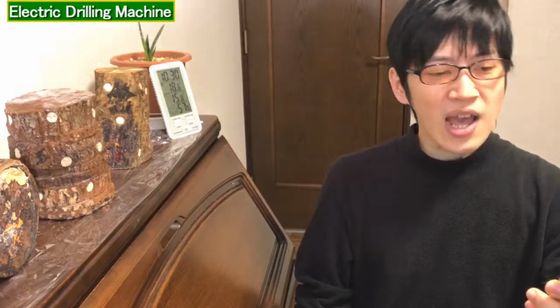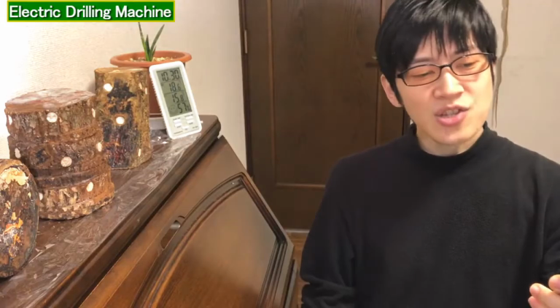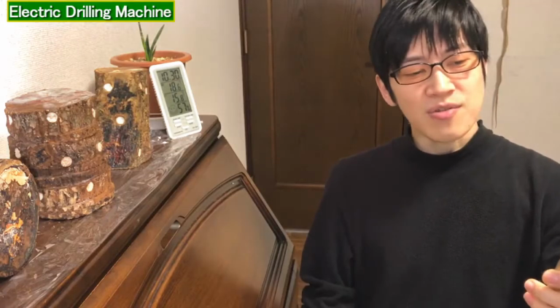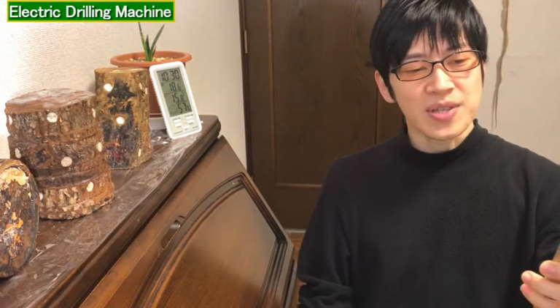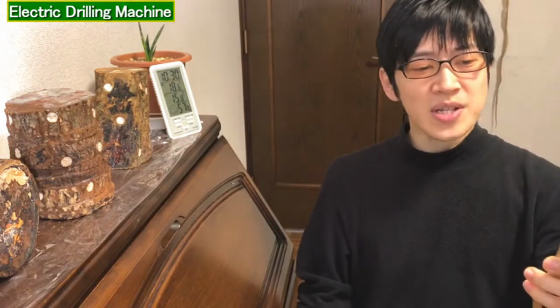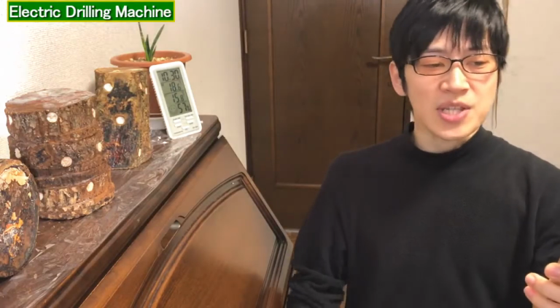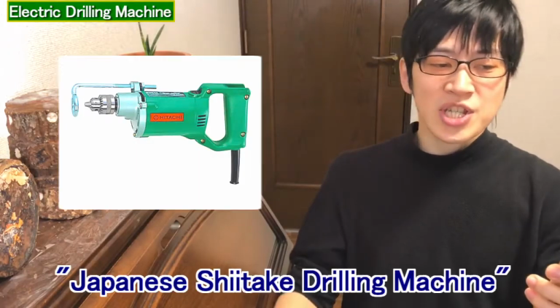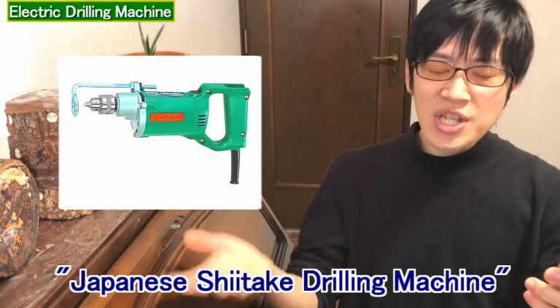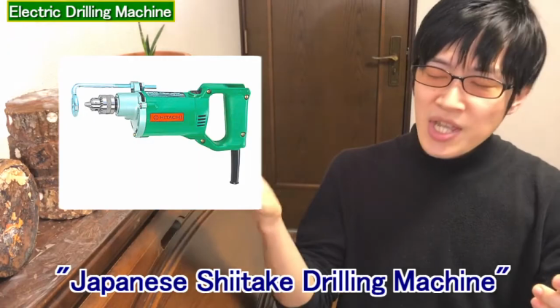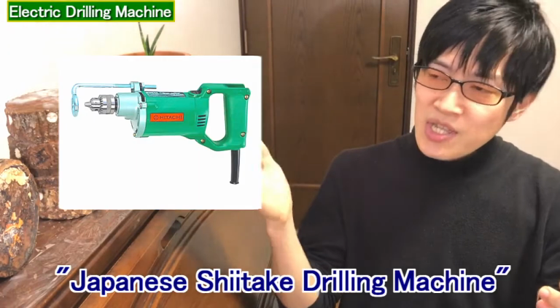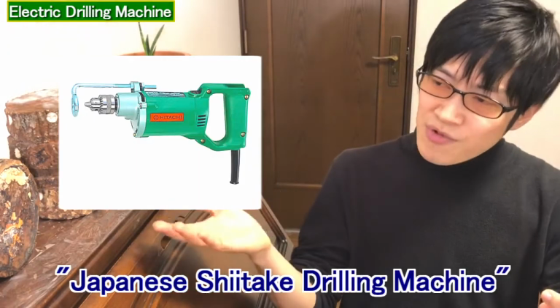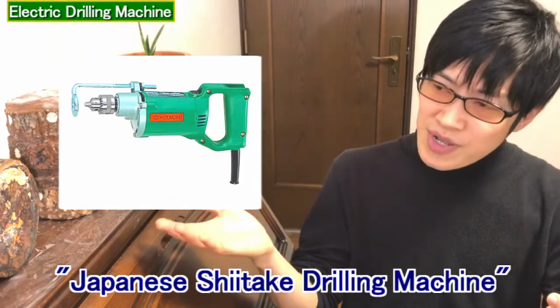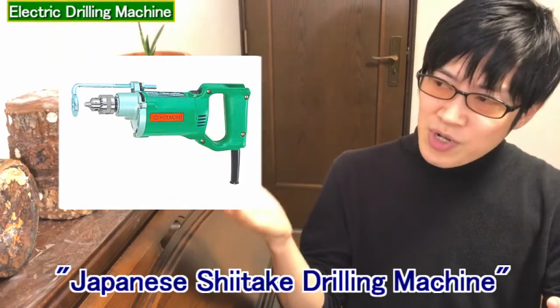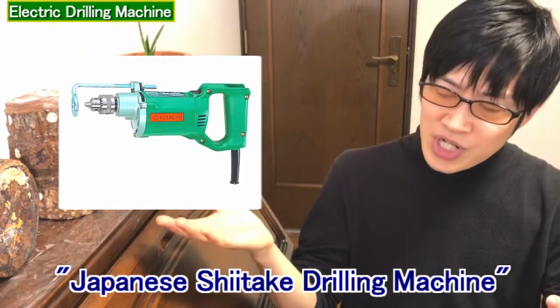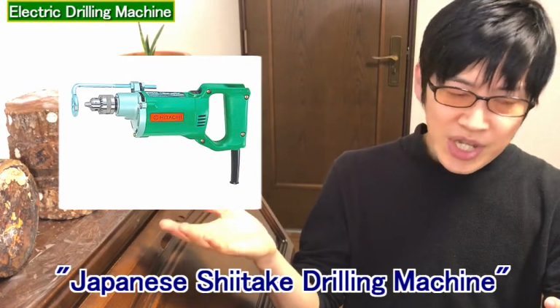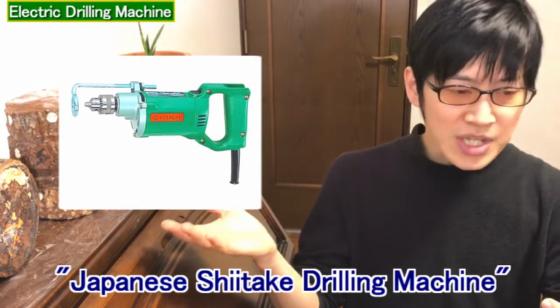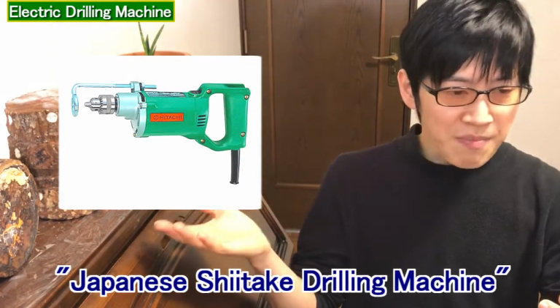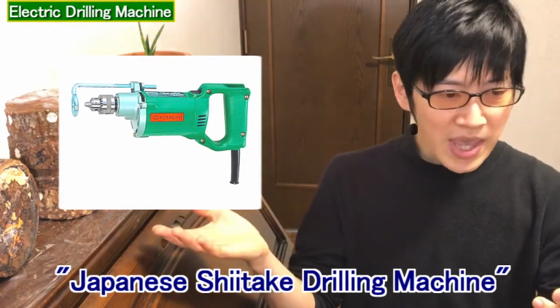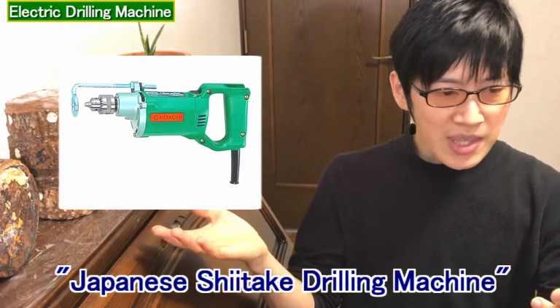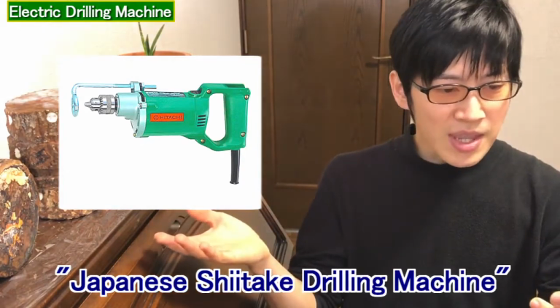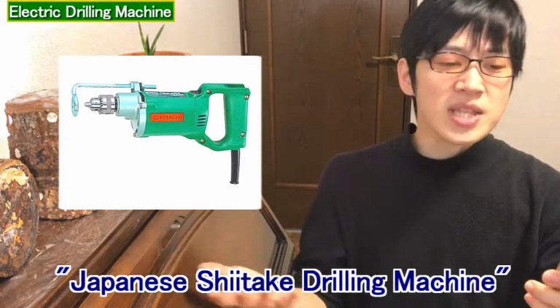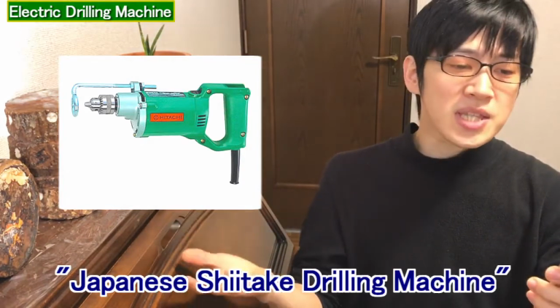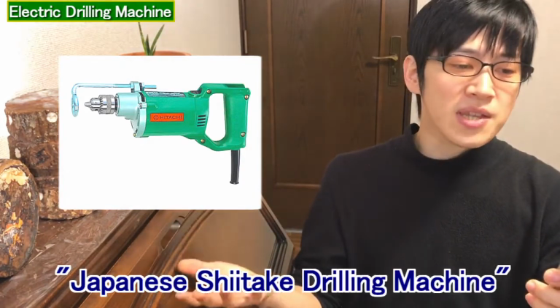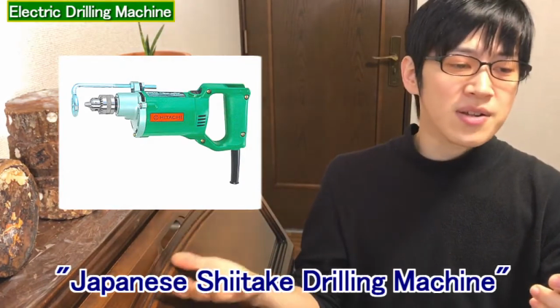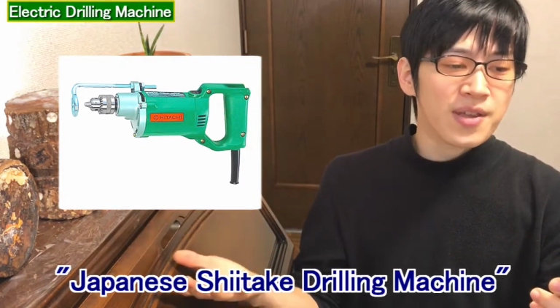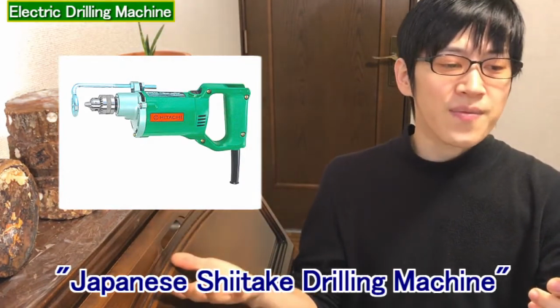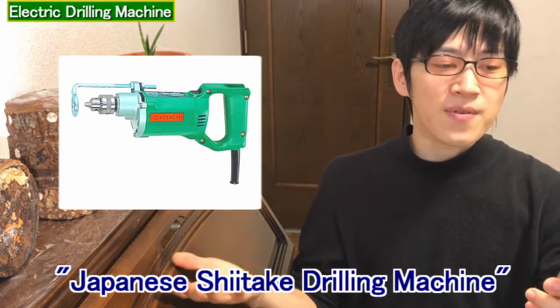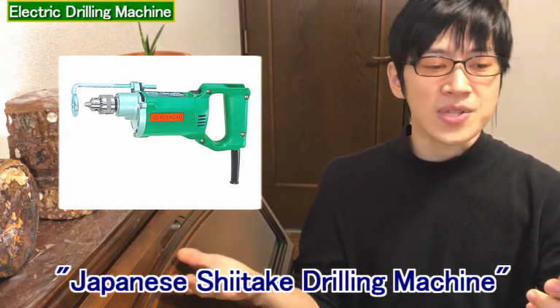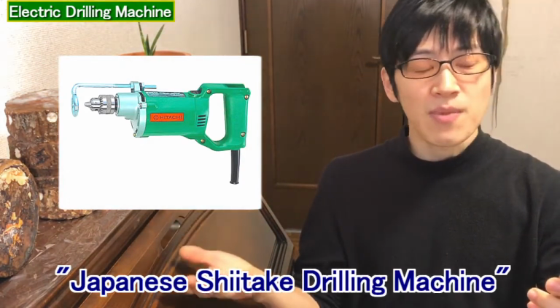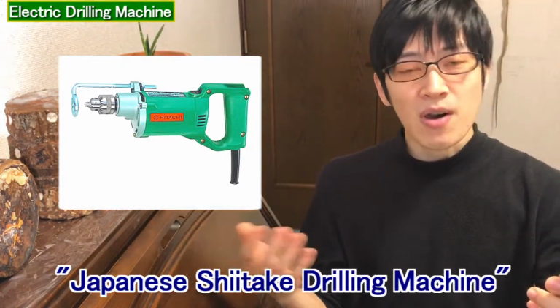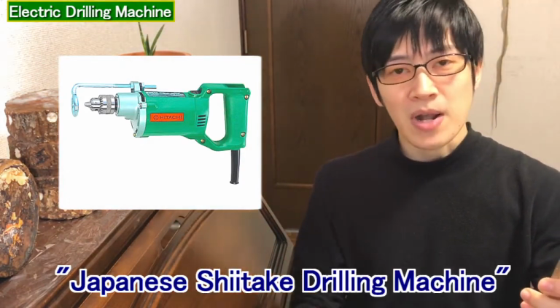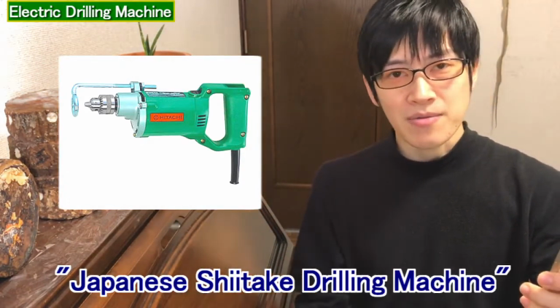Actually, there is a shiitake drilling machine in Japan. This is good enough for a small amount.